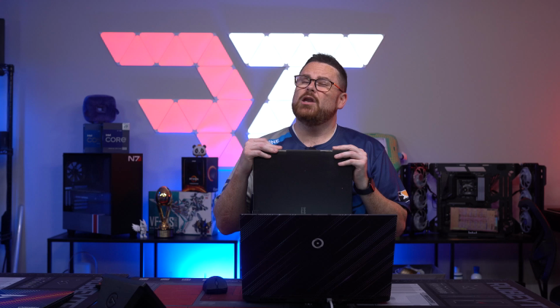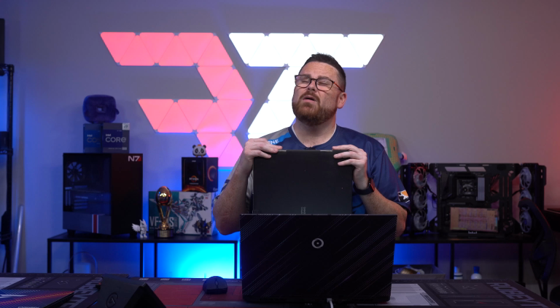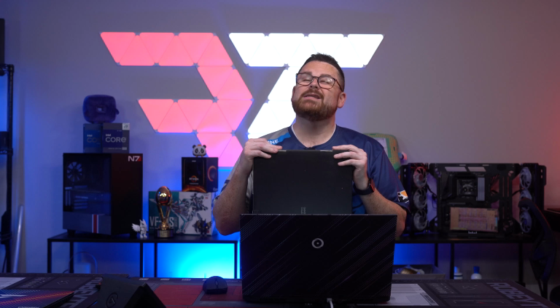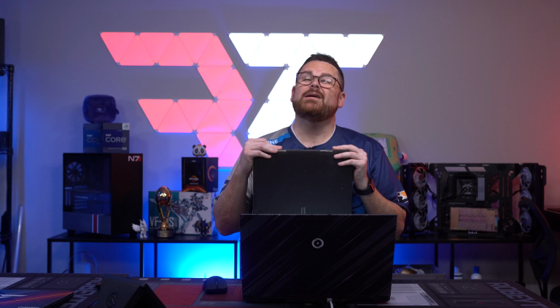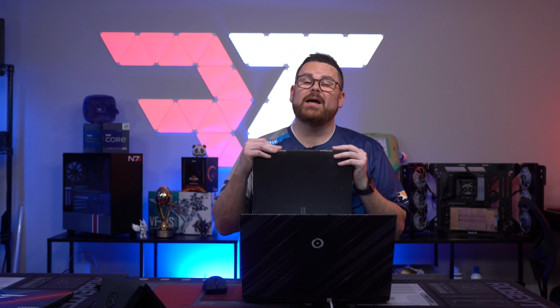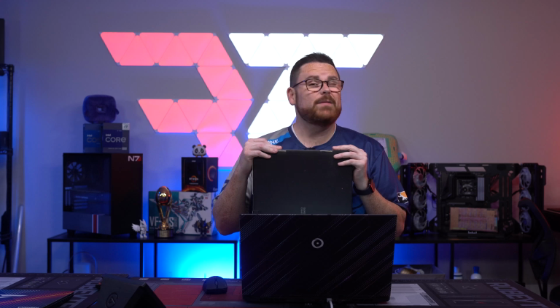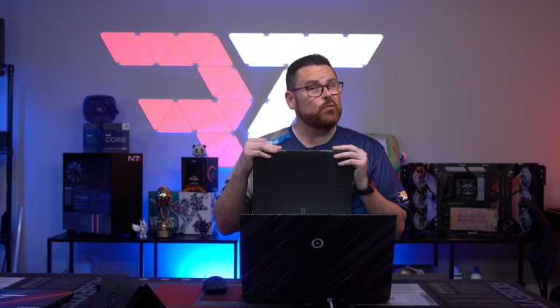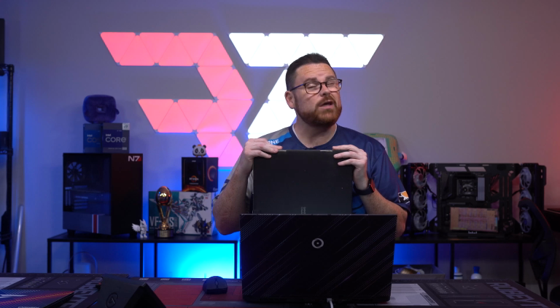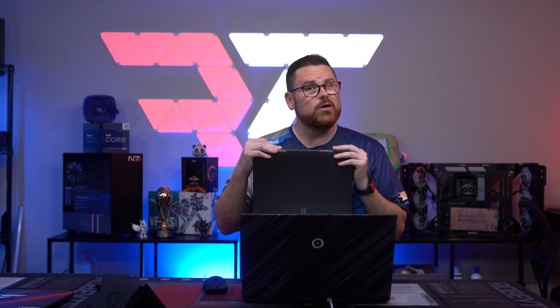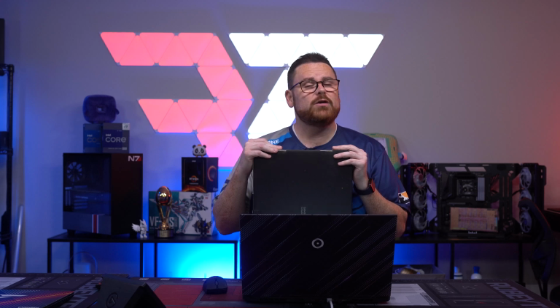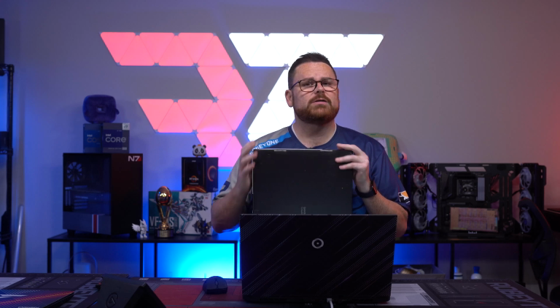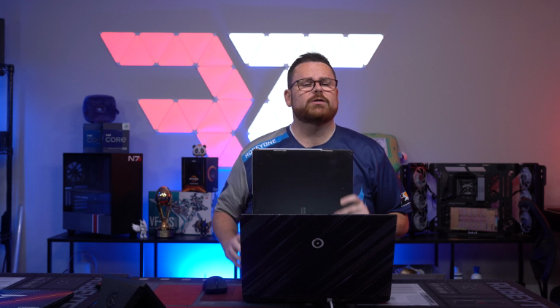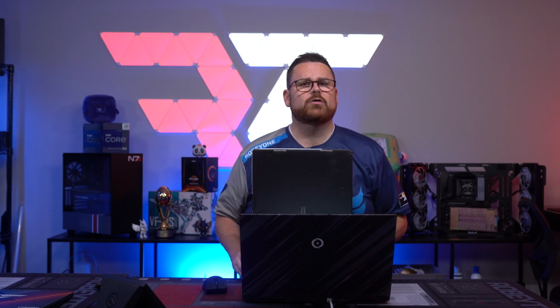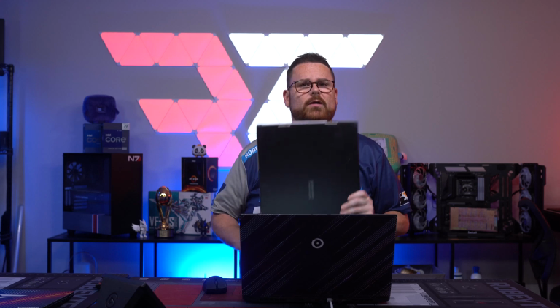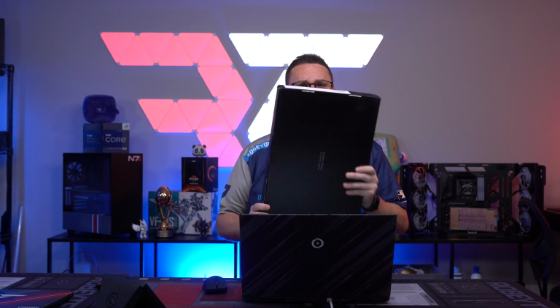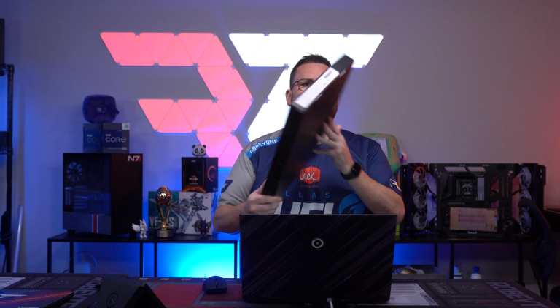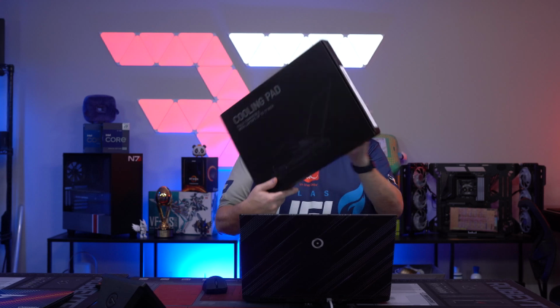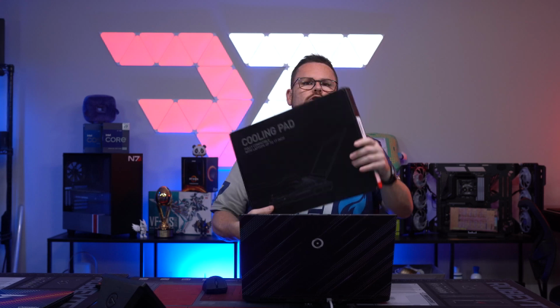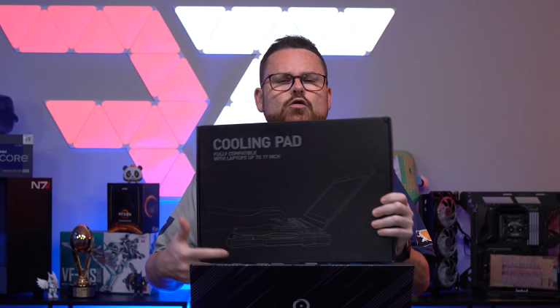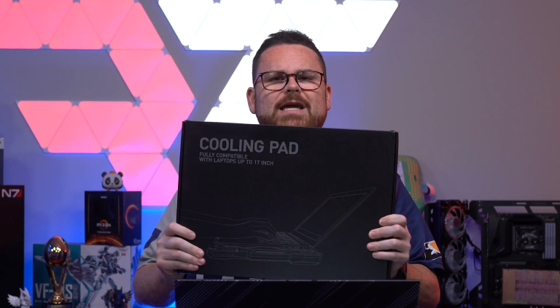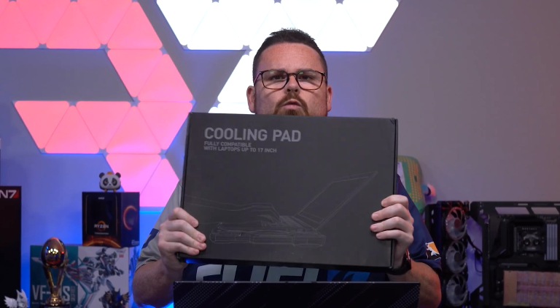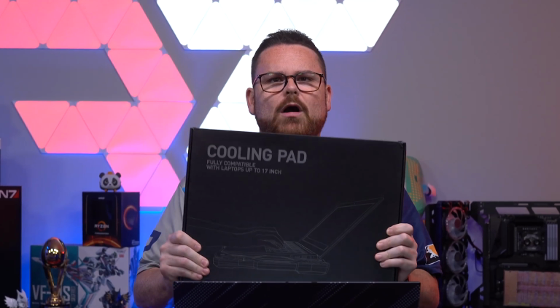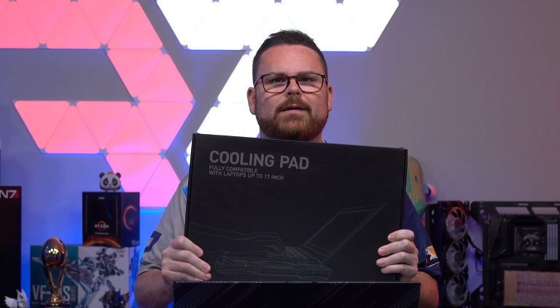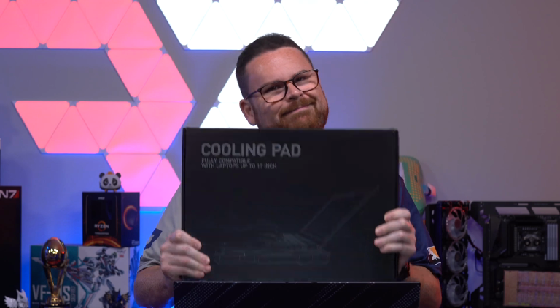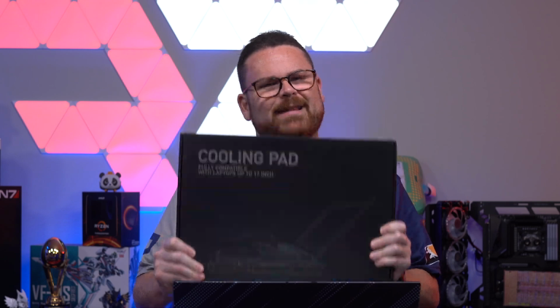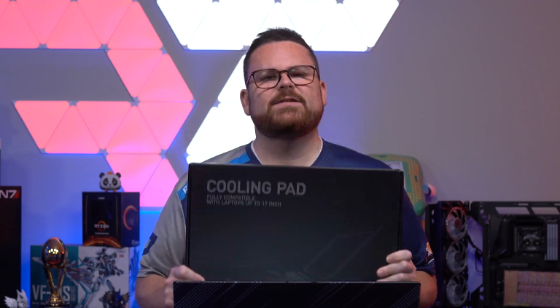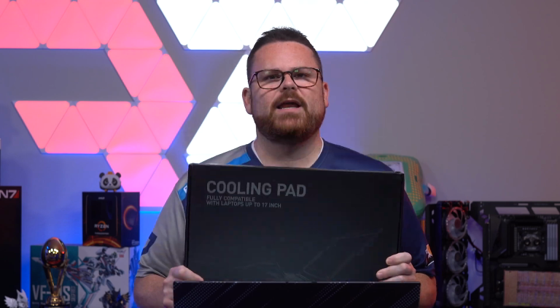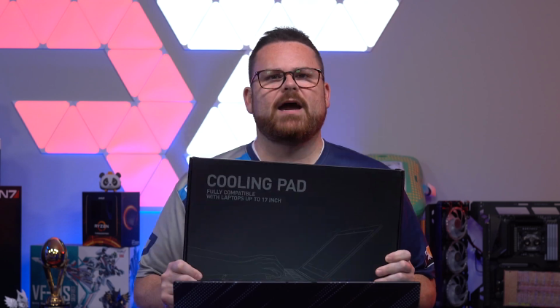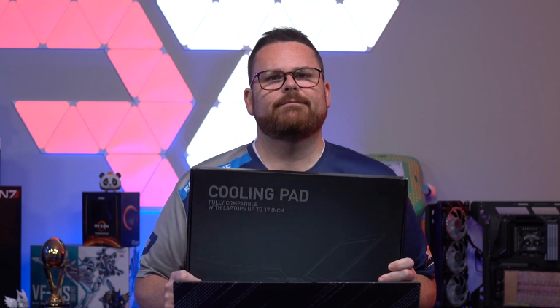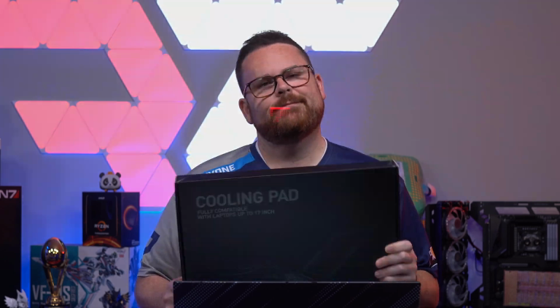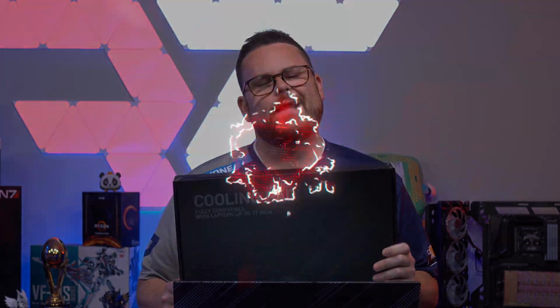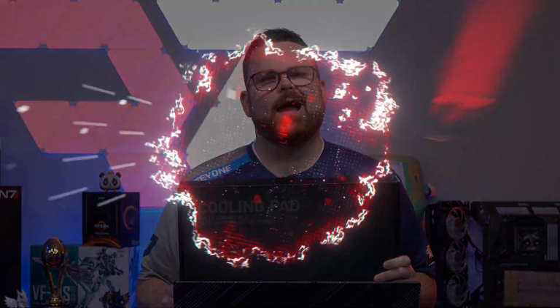You know what? Some laptops really could use some extra cooling. Do these work? Let's find out right now.